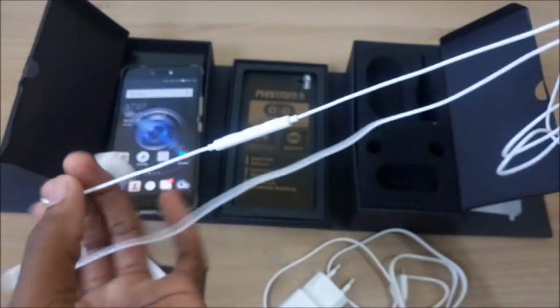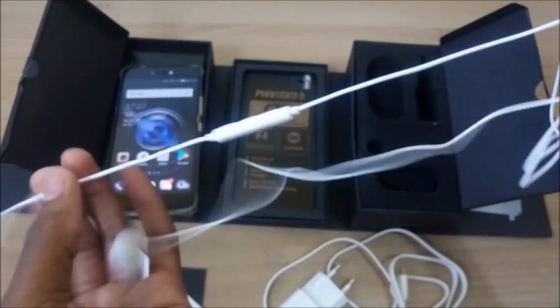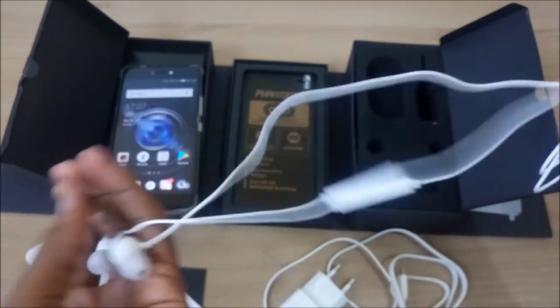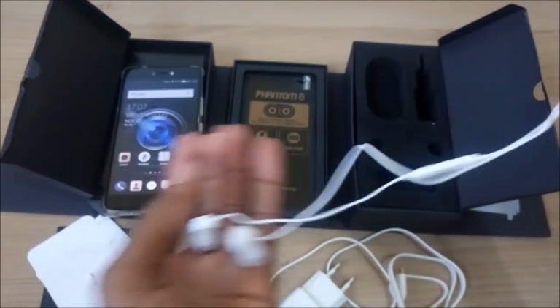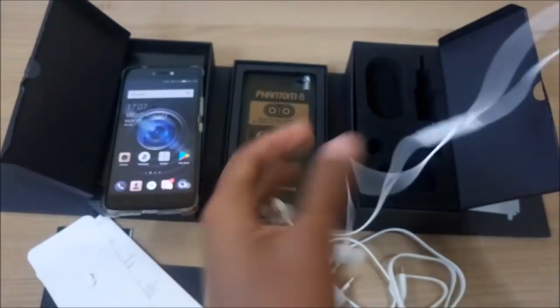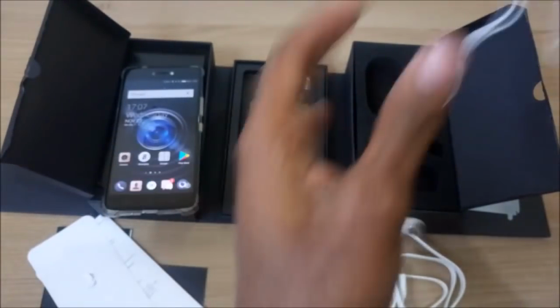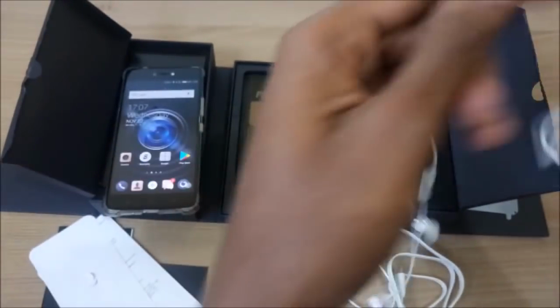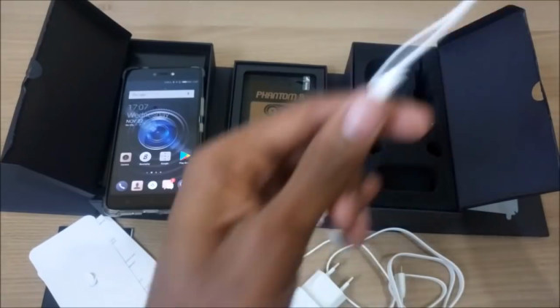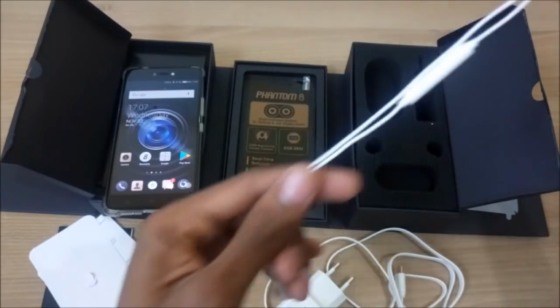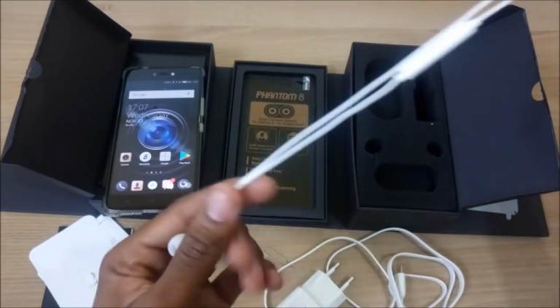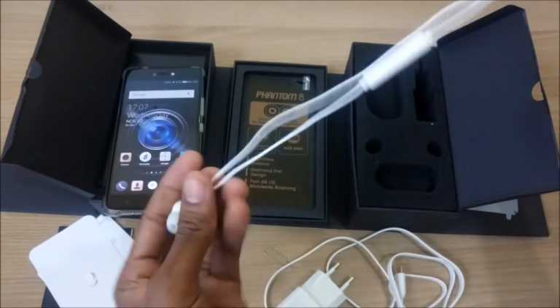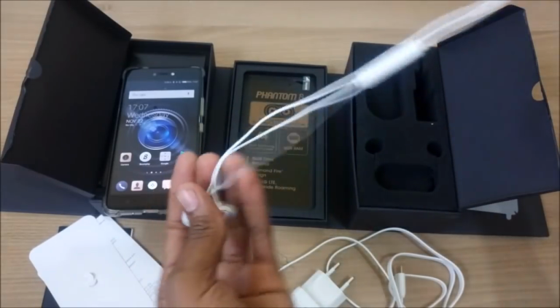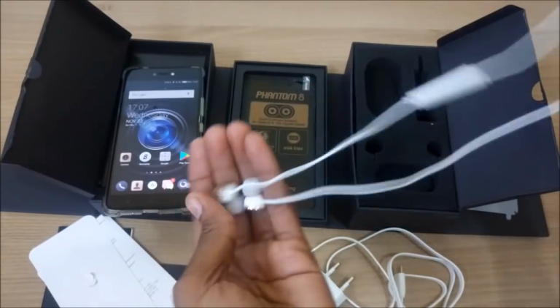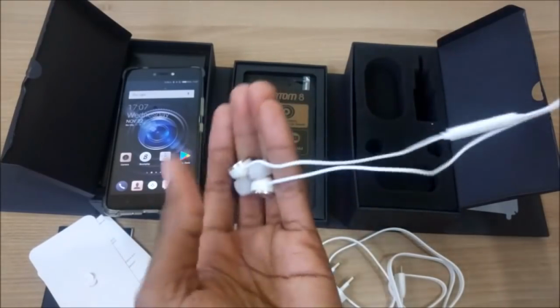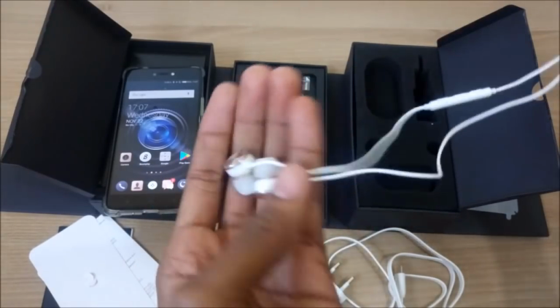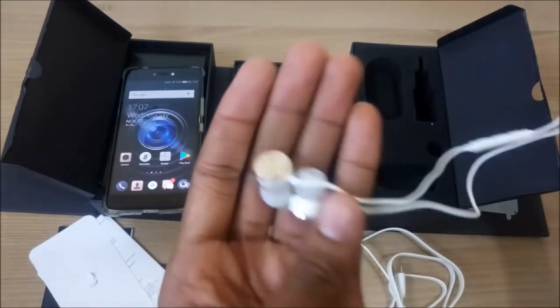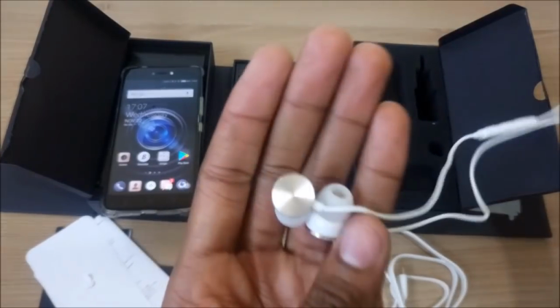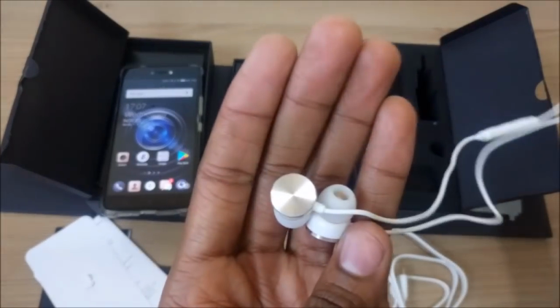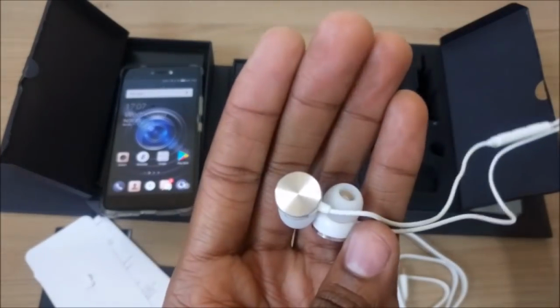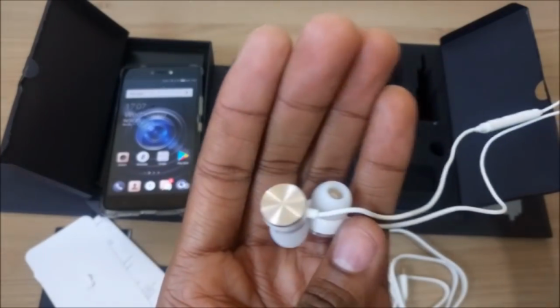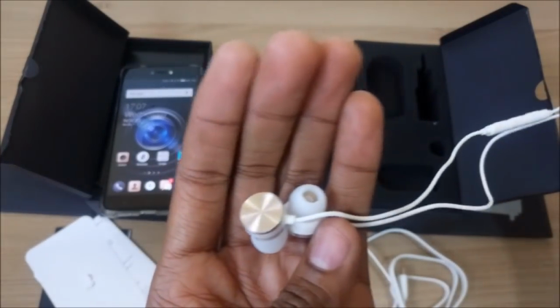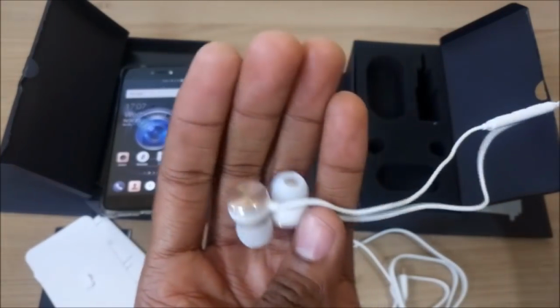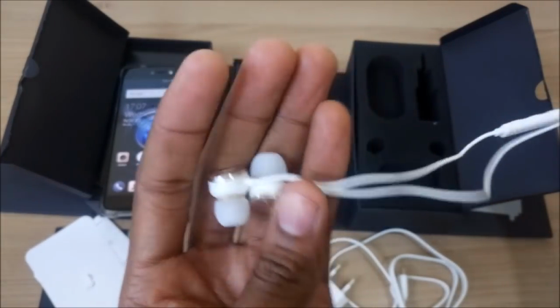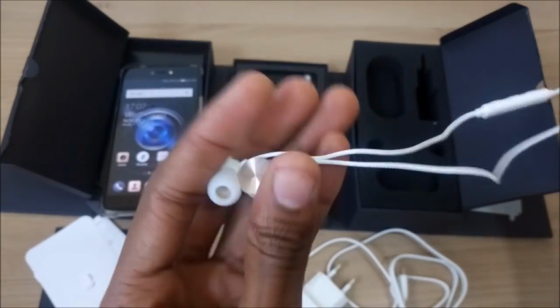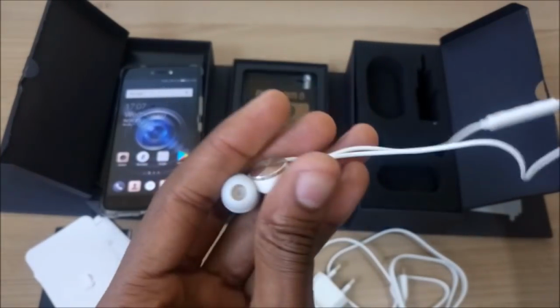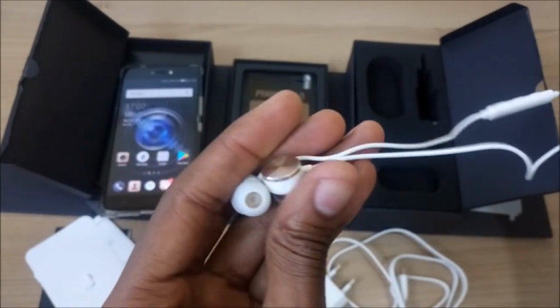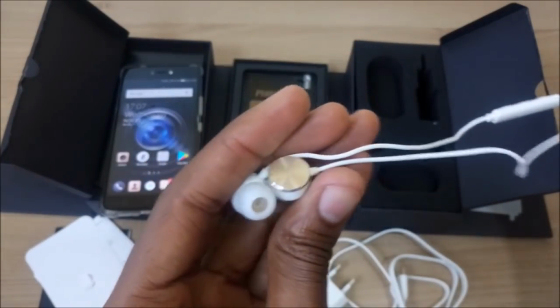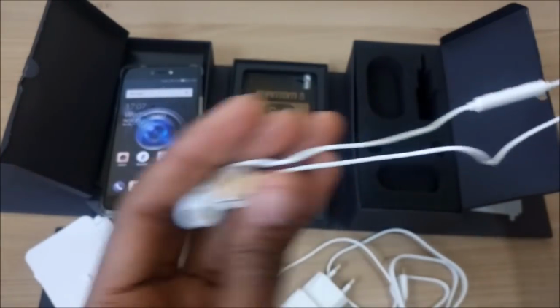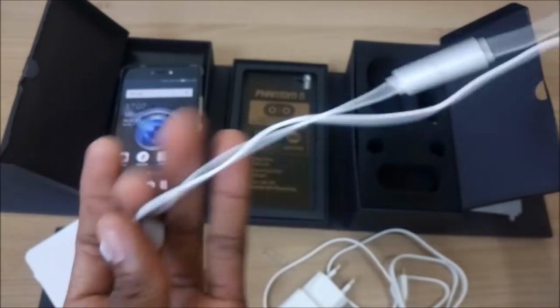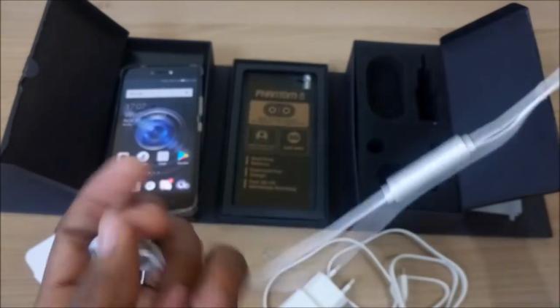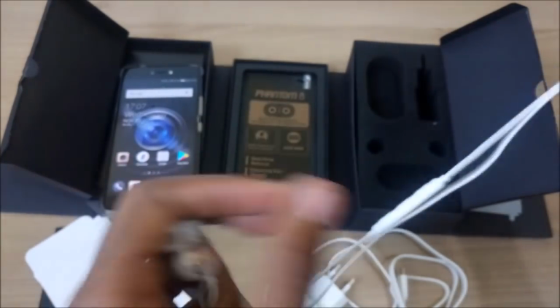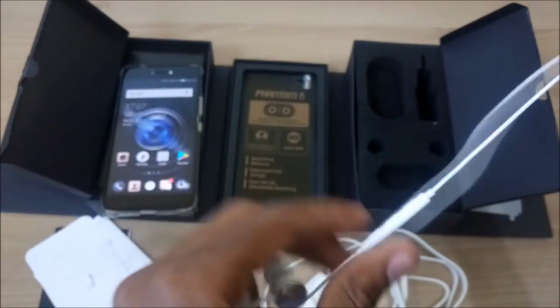The earphones also look elegant and come with an inbuilt microphone for hands-free operation.